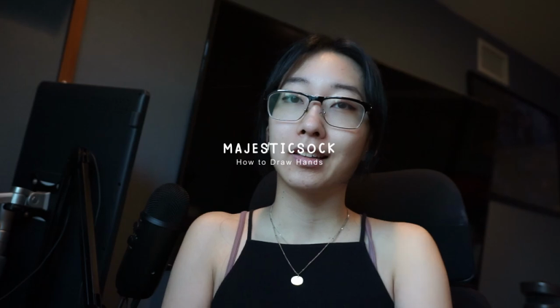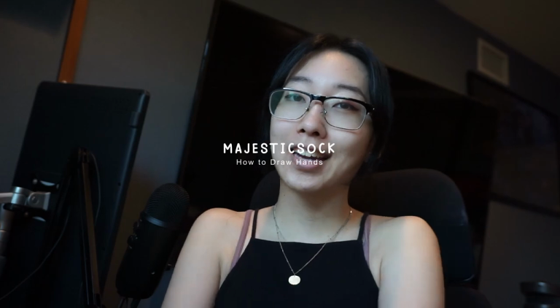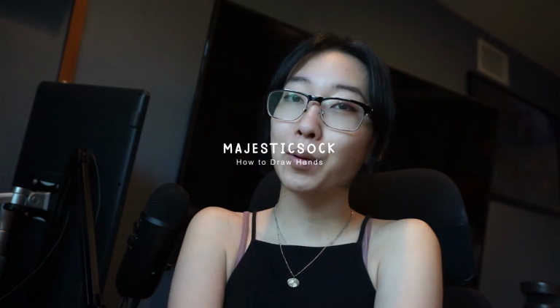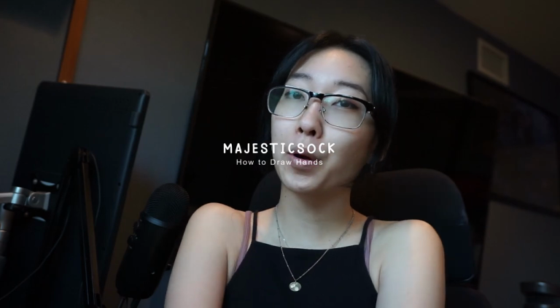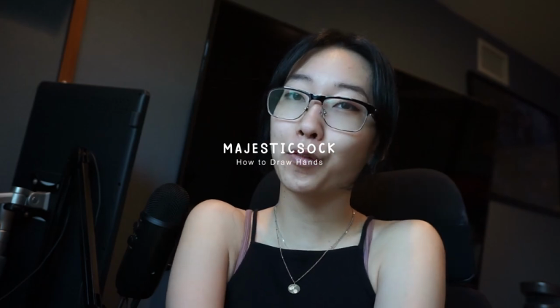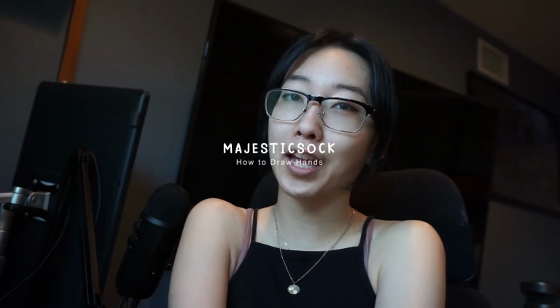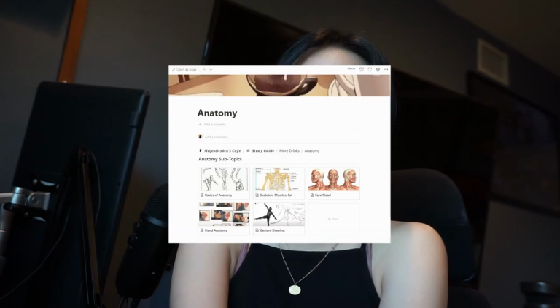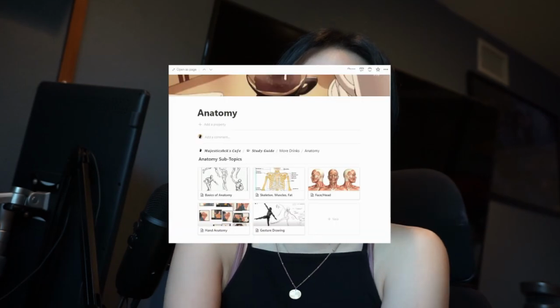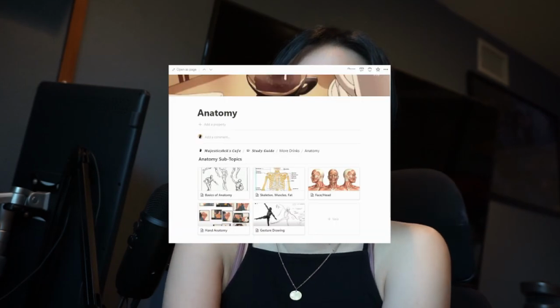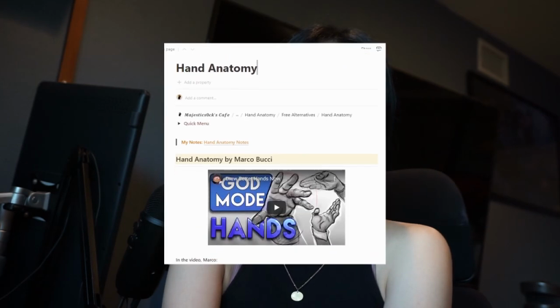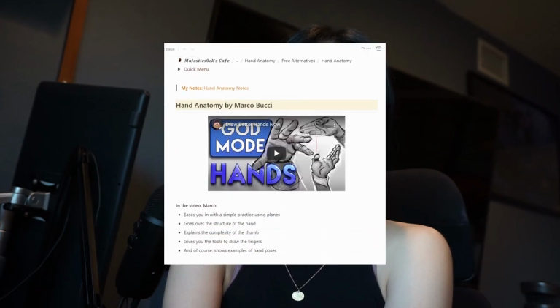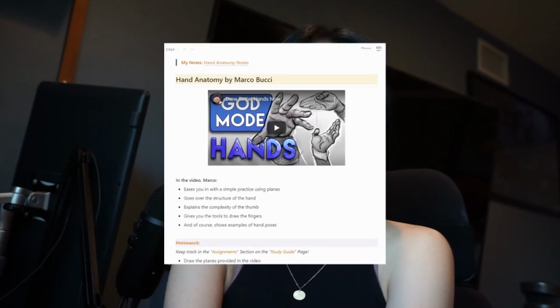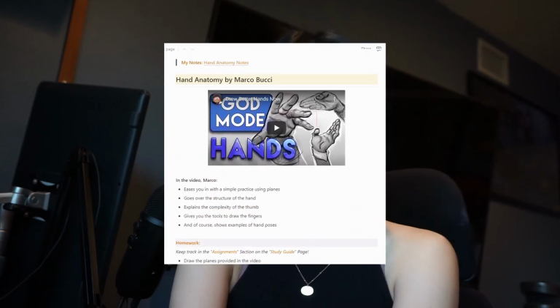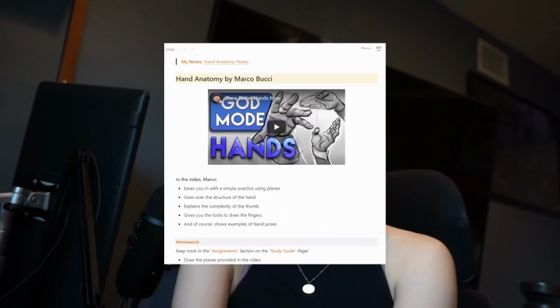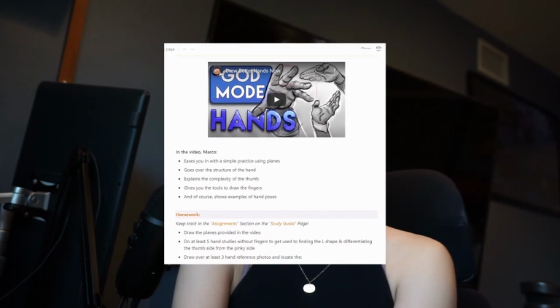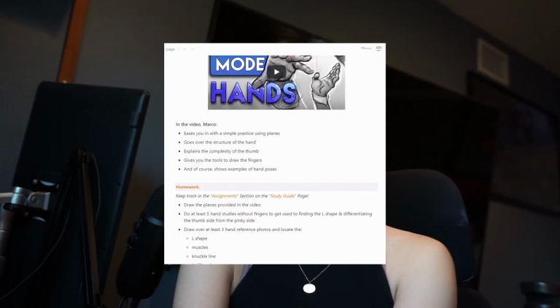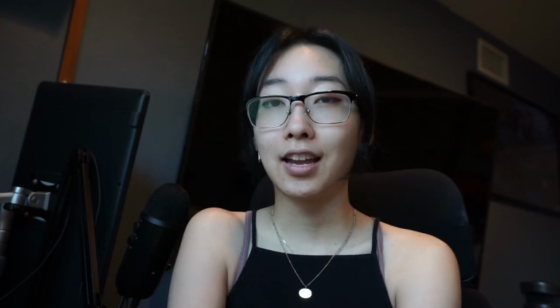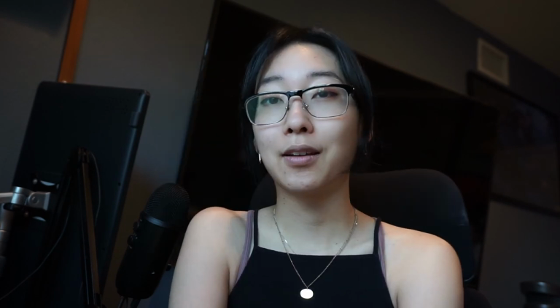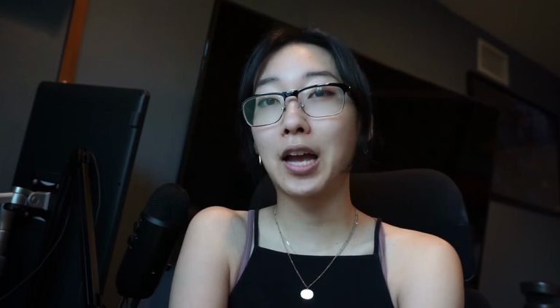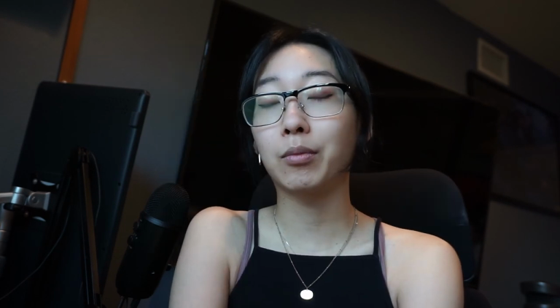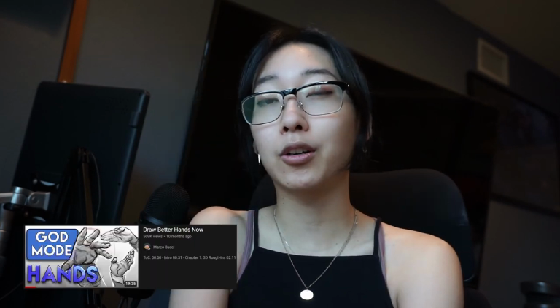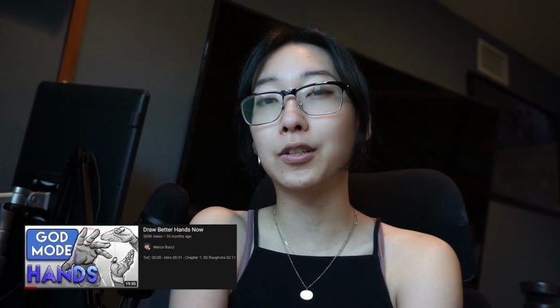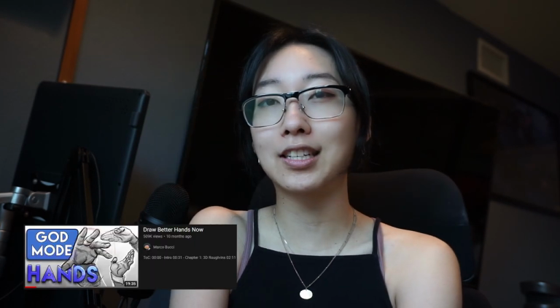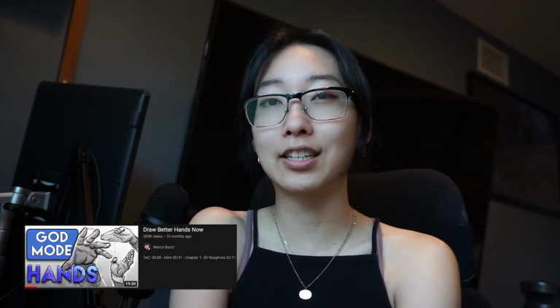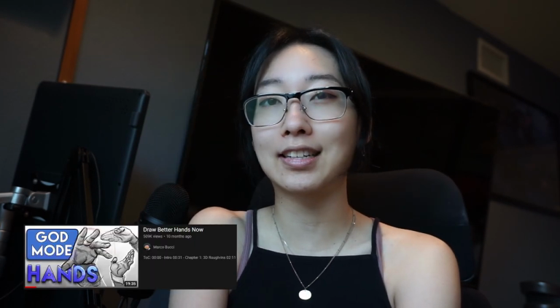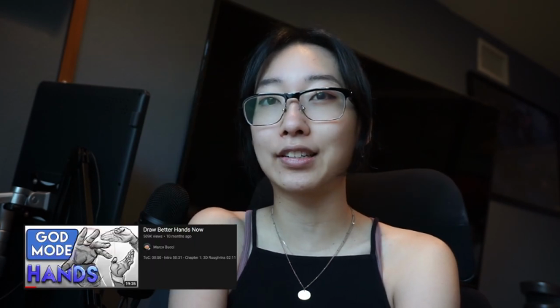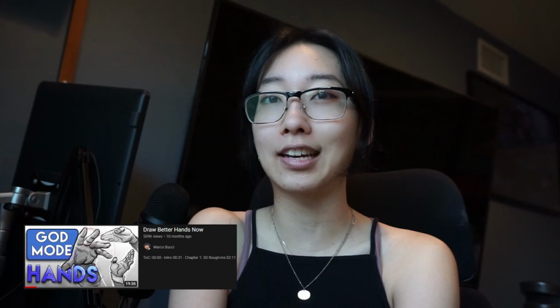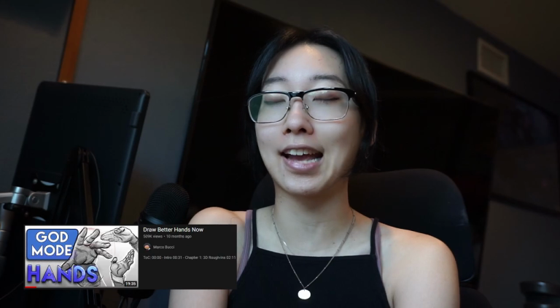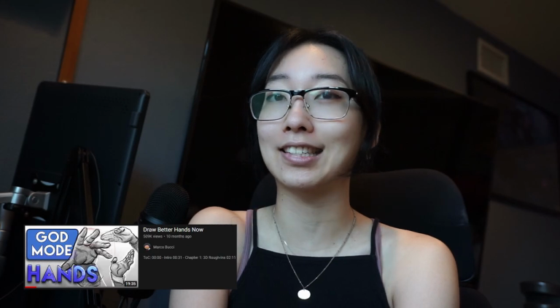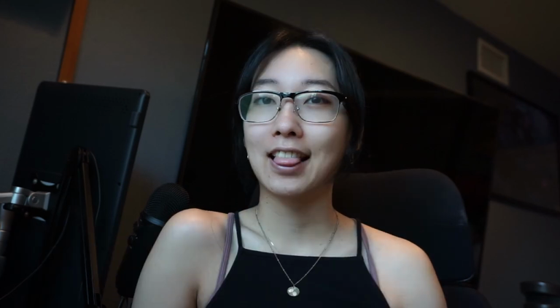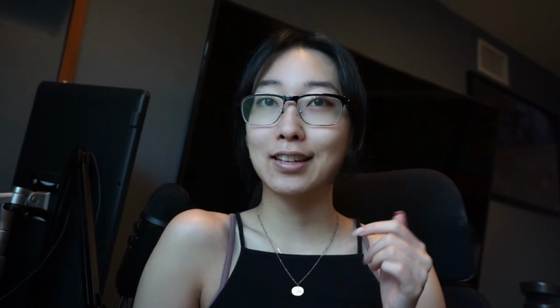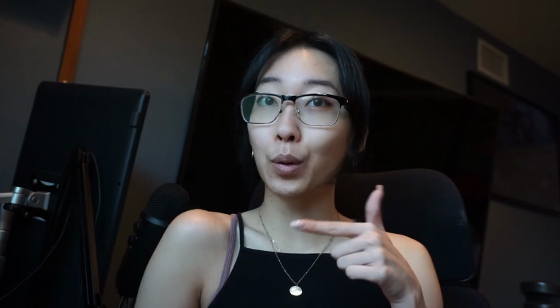Today we're going over the hand portion of the Notion Arts Study Guide. In it, we have Marco Bucci teaching us how to study hands. Let's go!